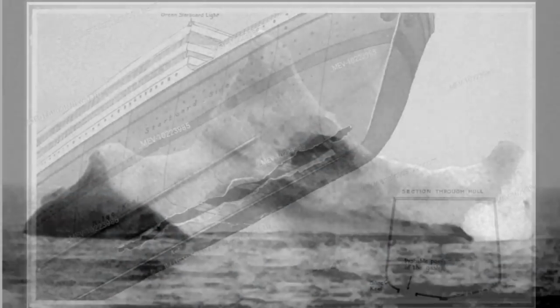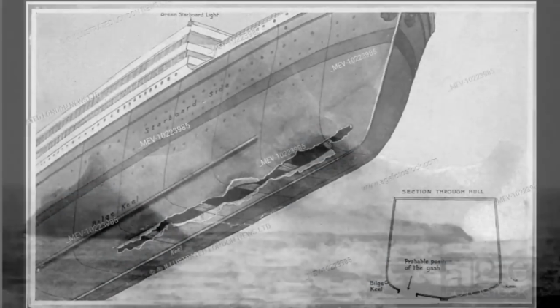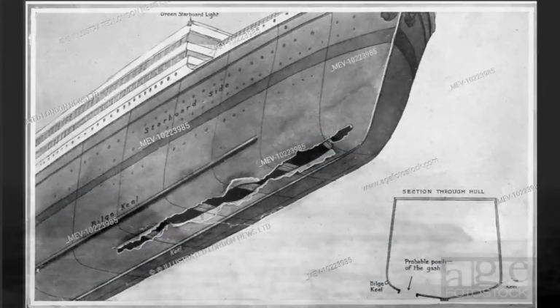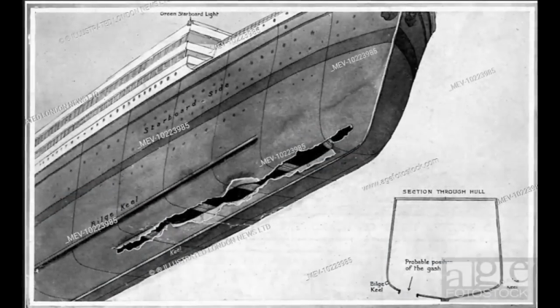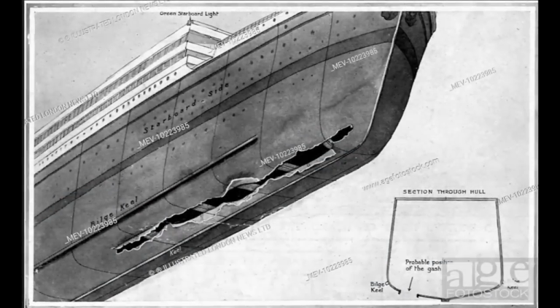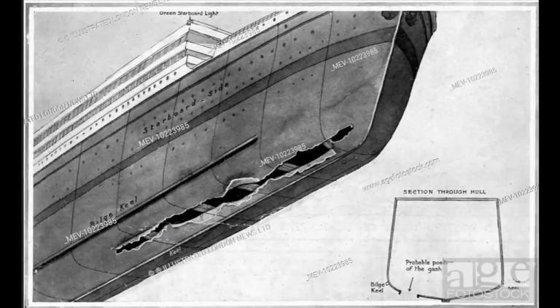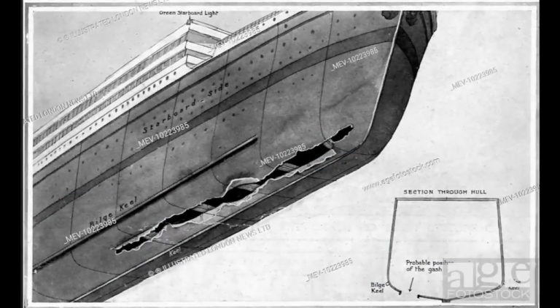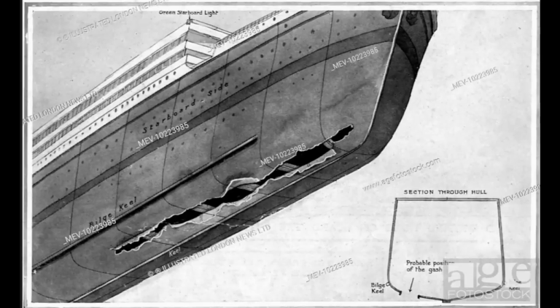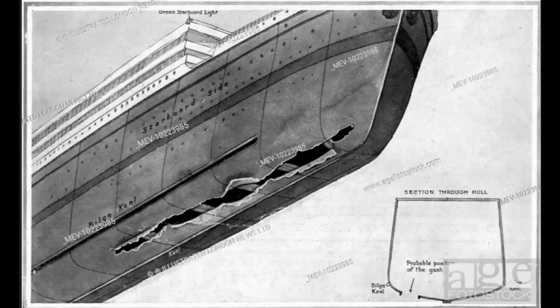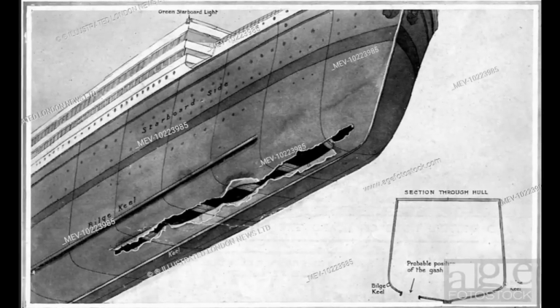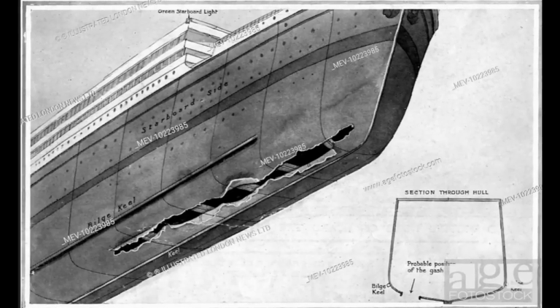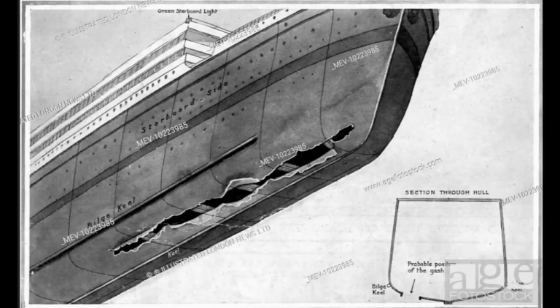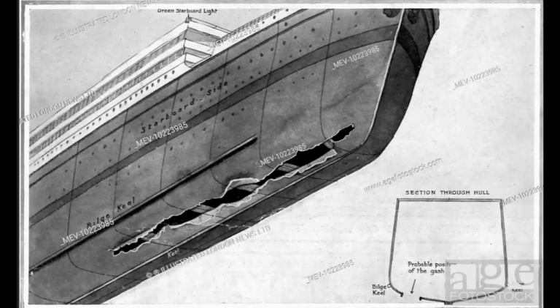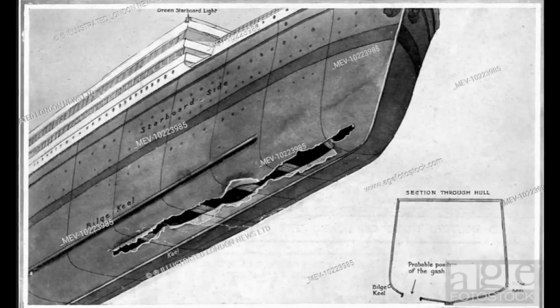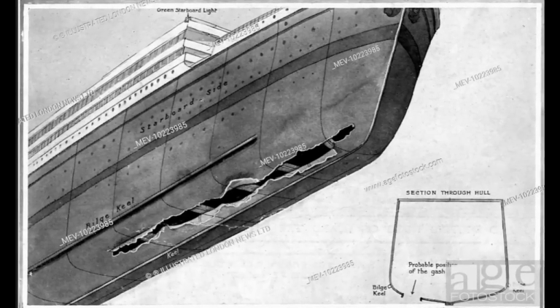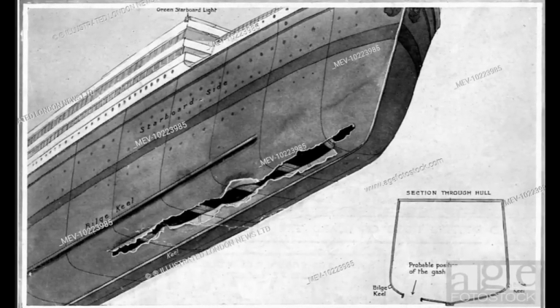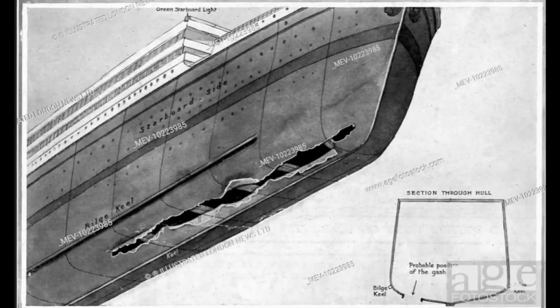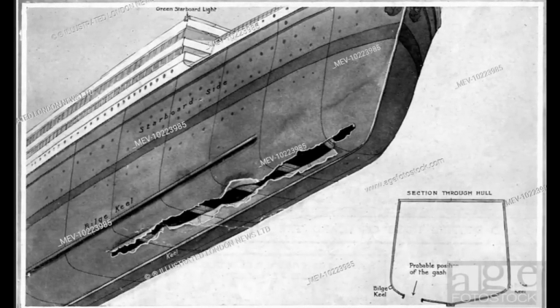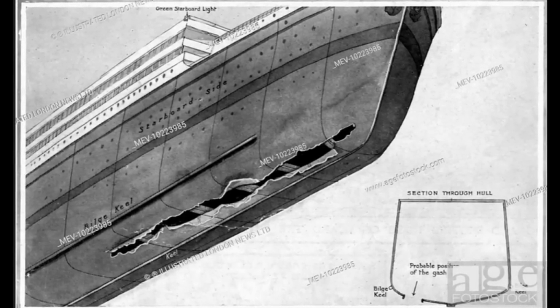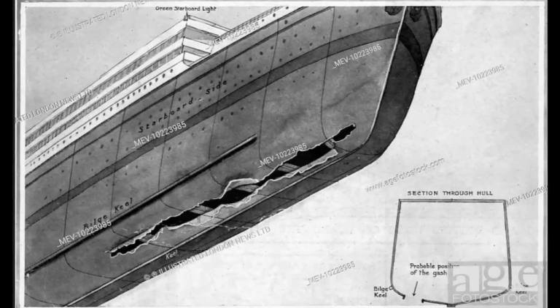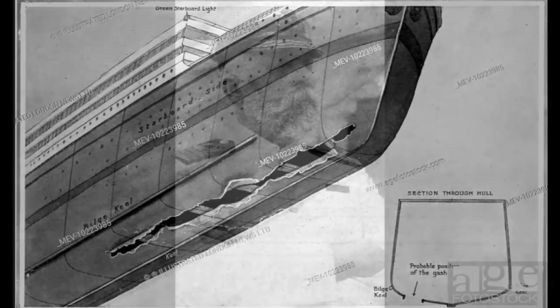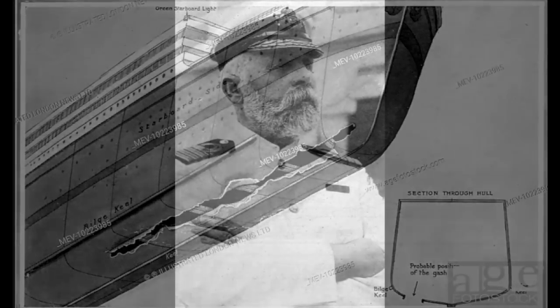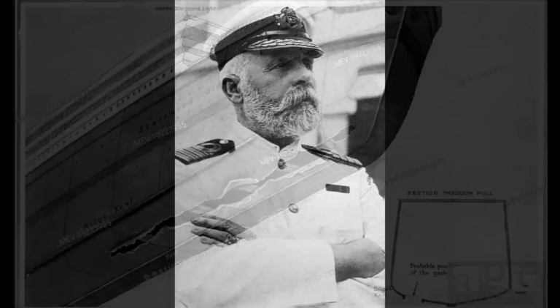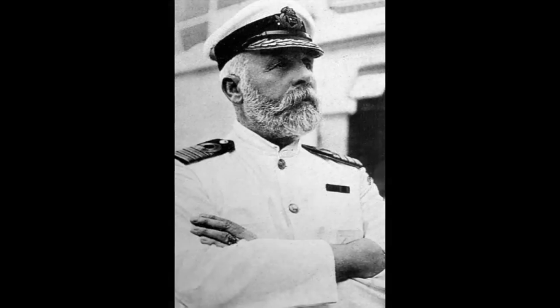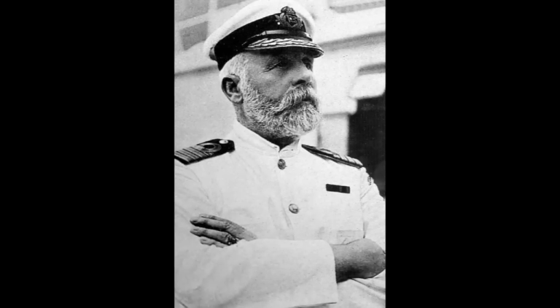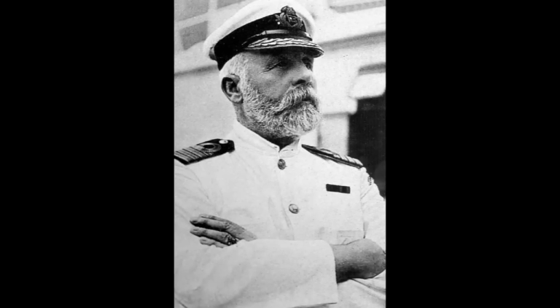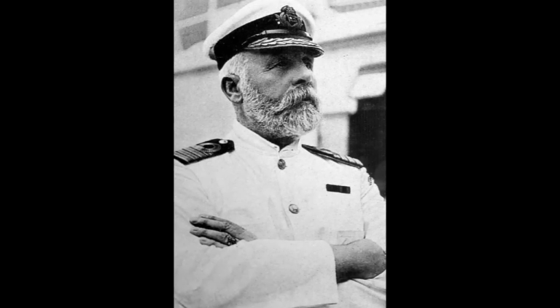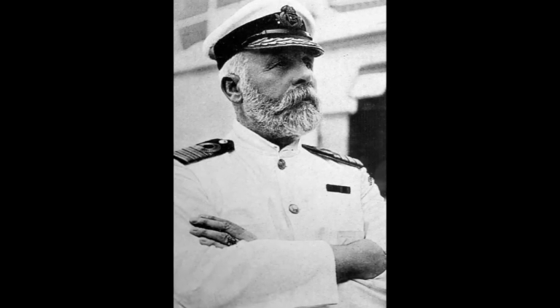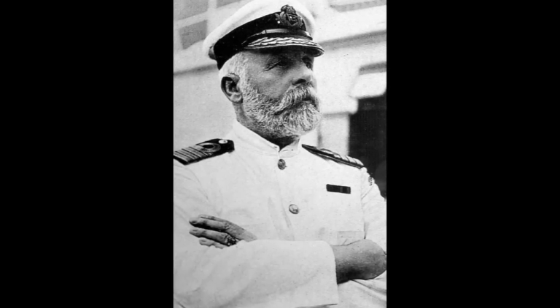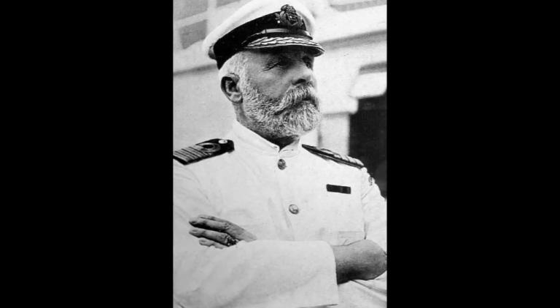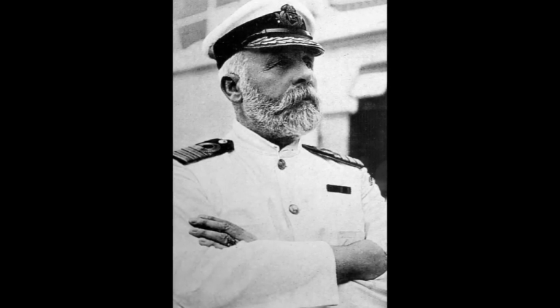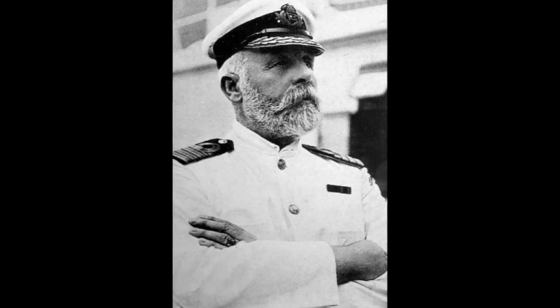So if ramming the iceberg was the better strategy, why didn't they do that?